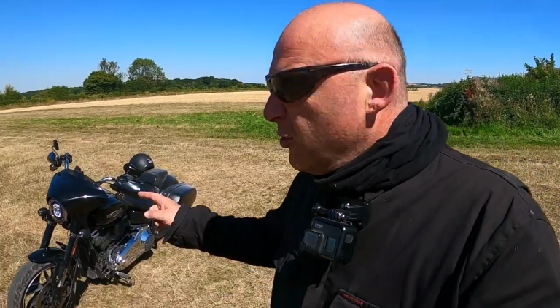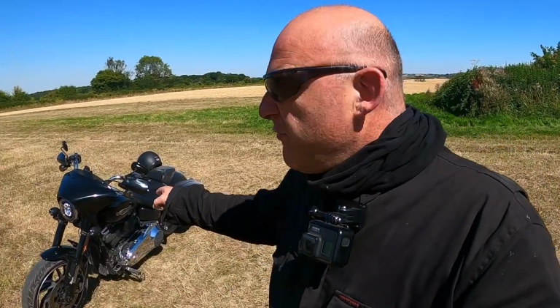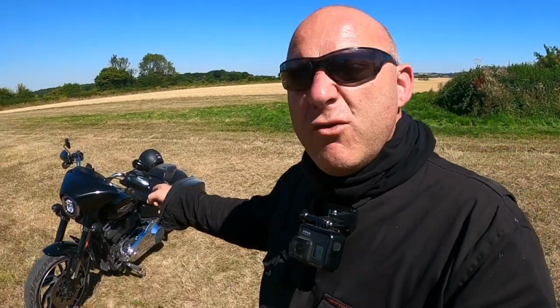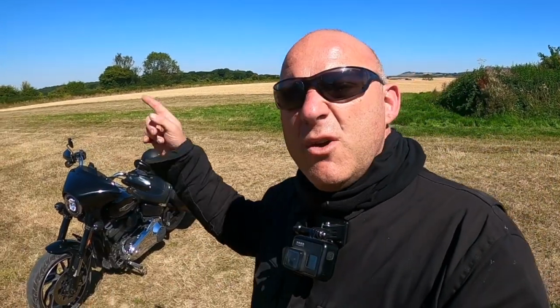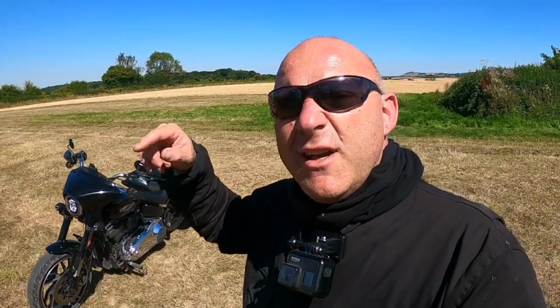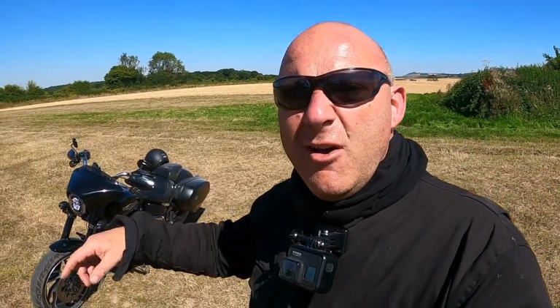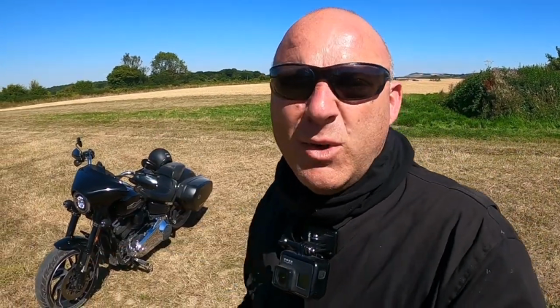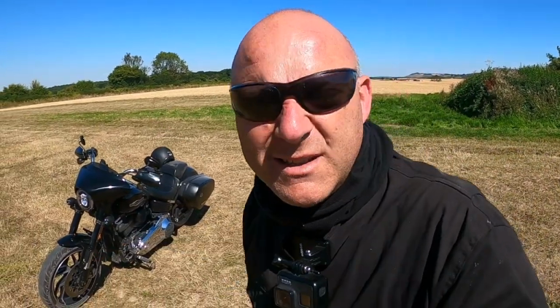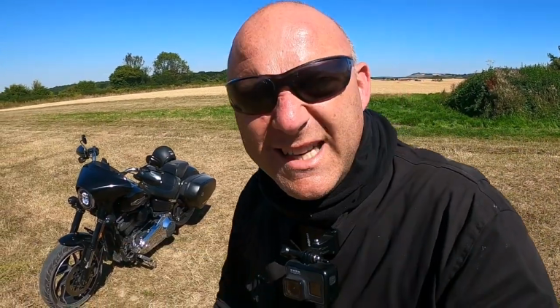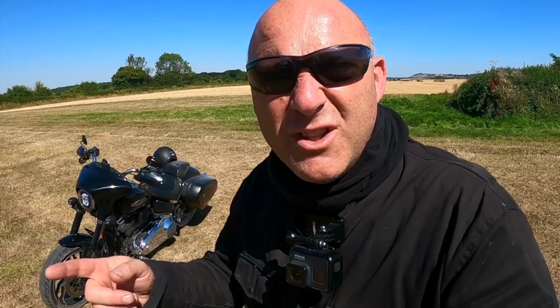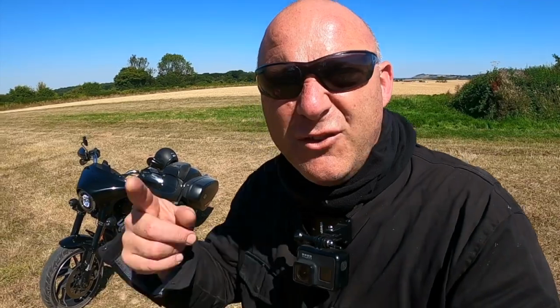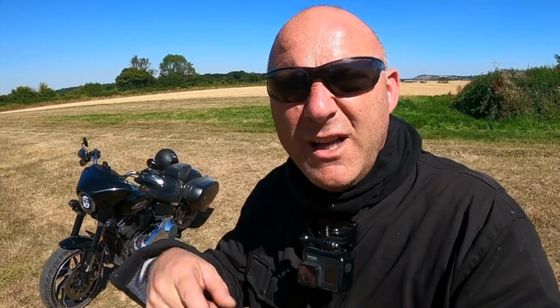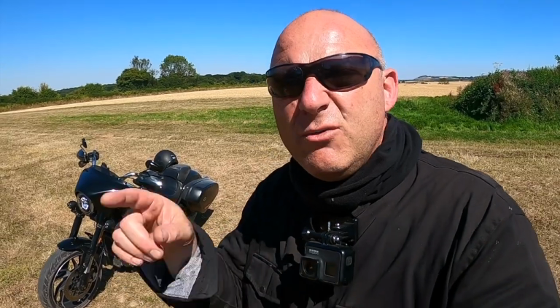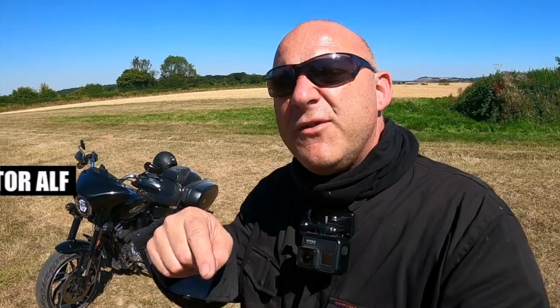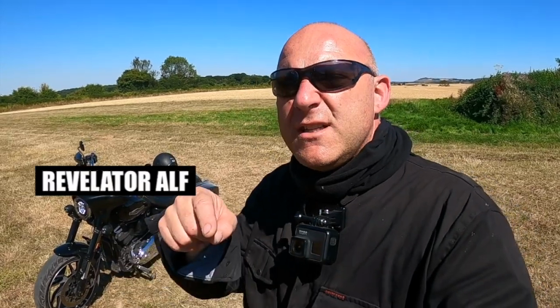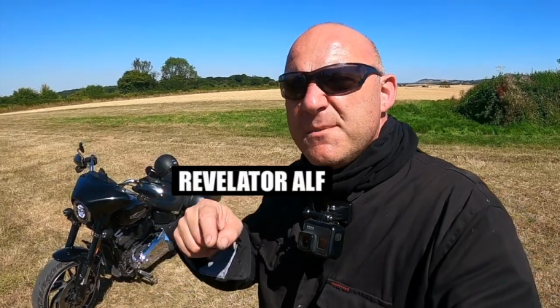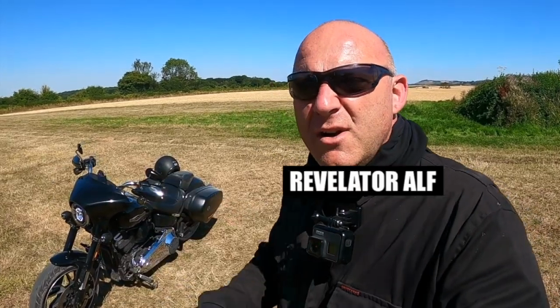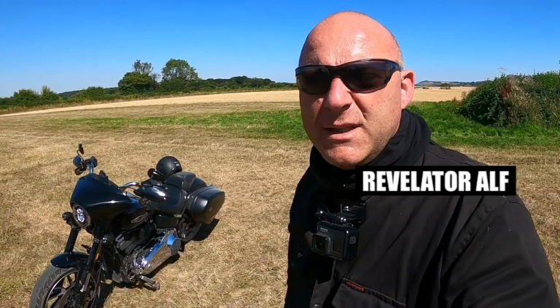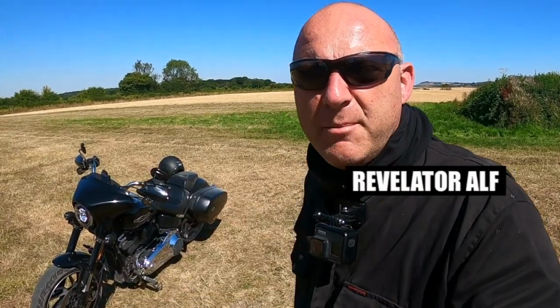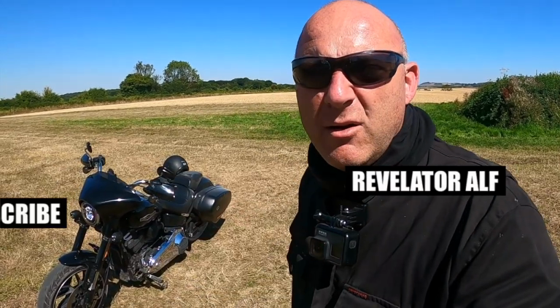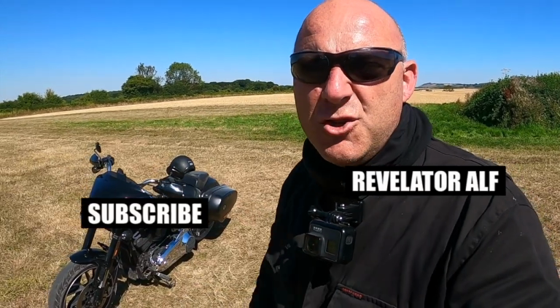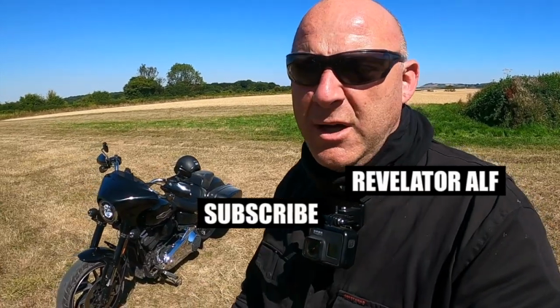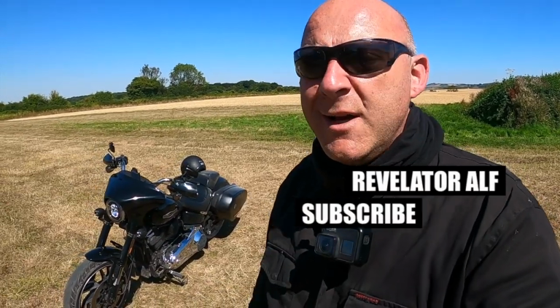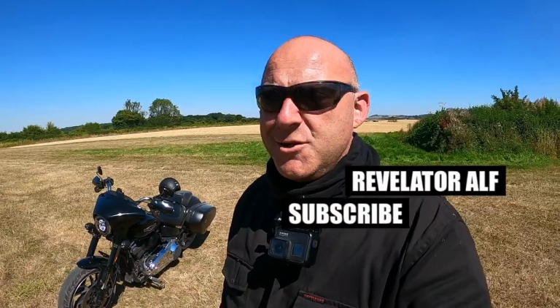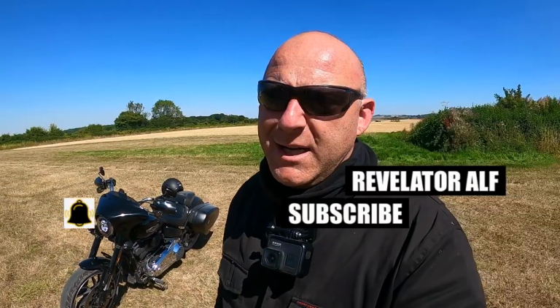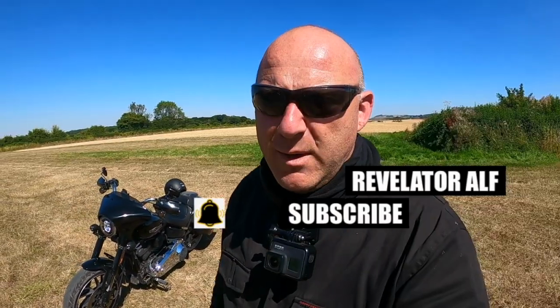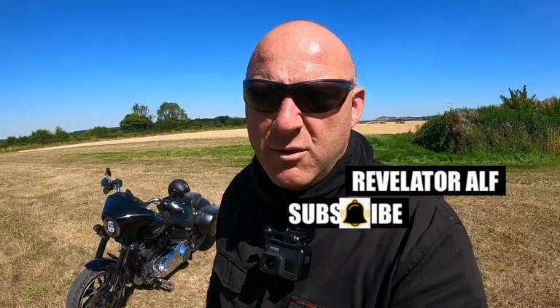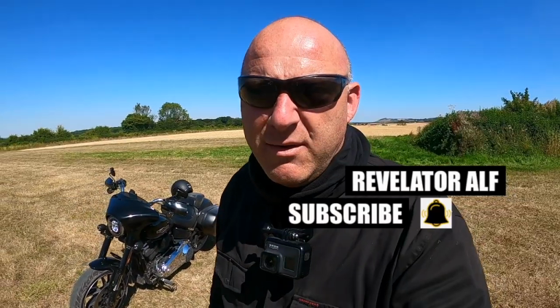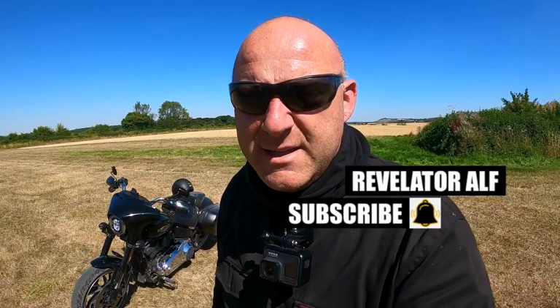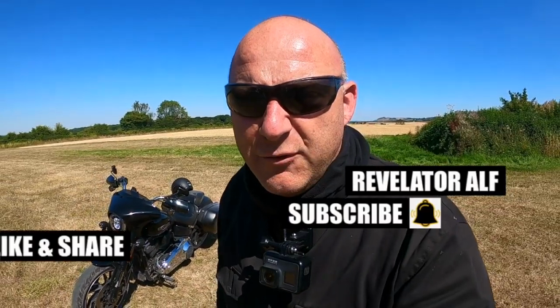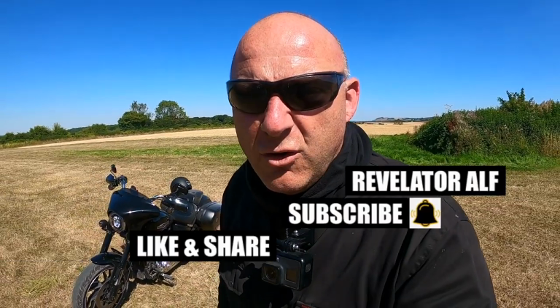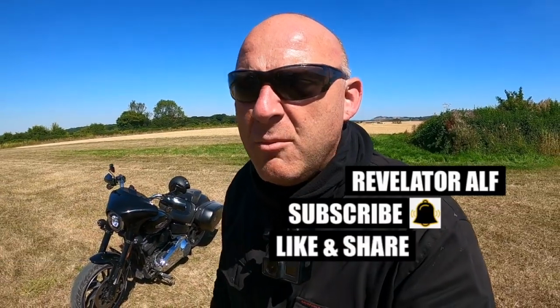On the road I go. Catch you on the next video. Don't forget to subscribe, hit that bell, like and share. Check out the website, revelatoralf.com.